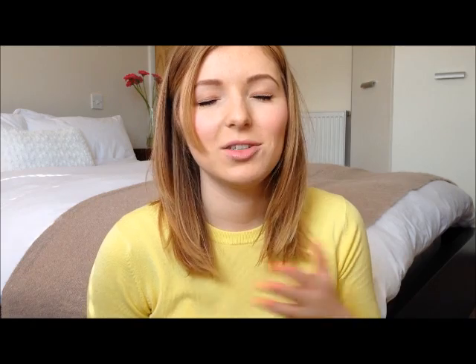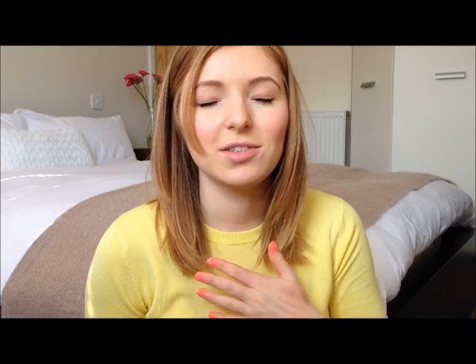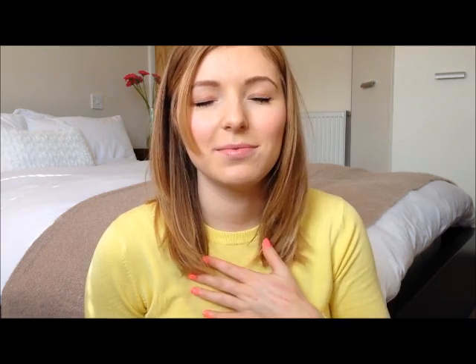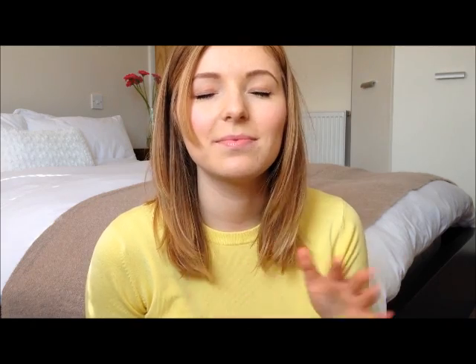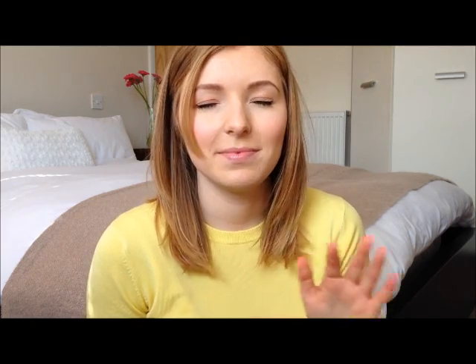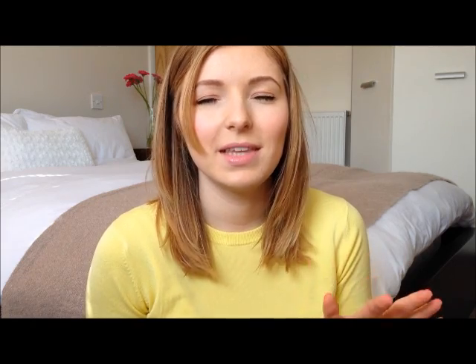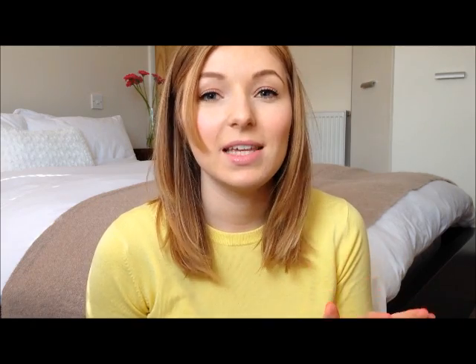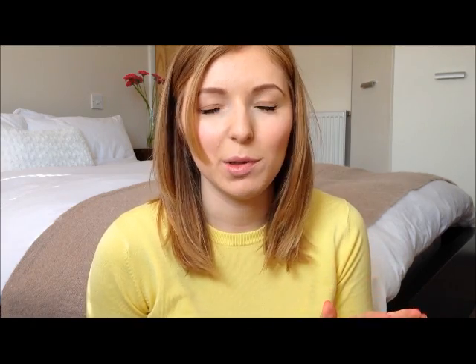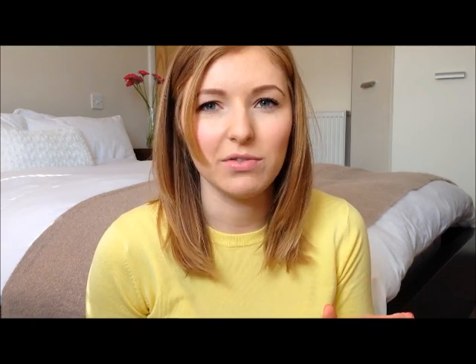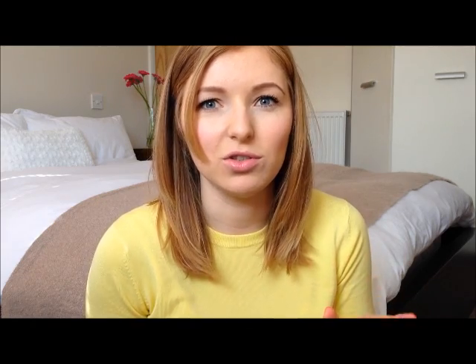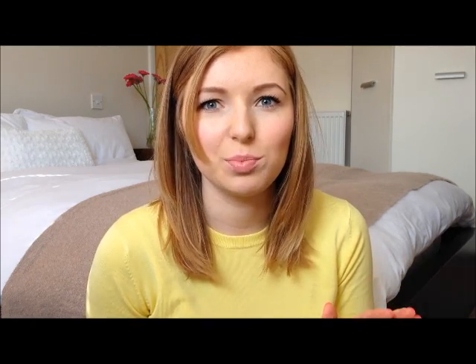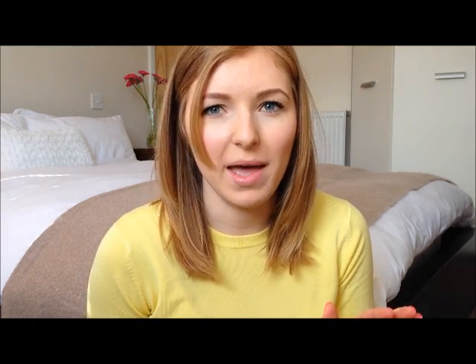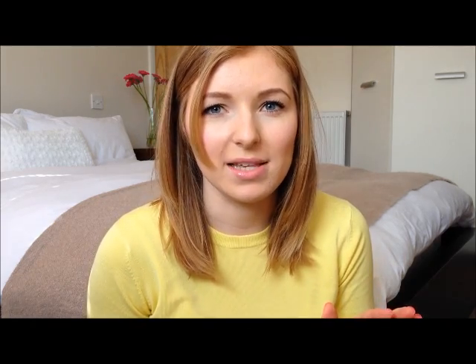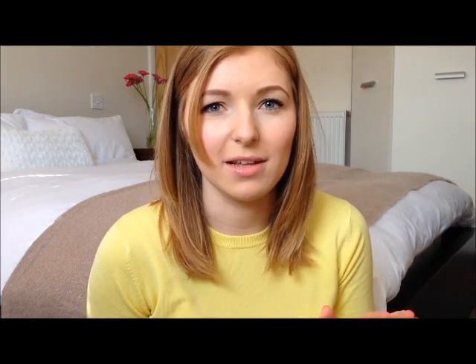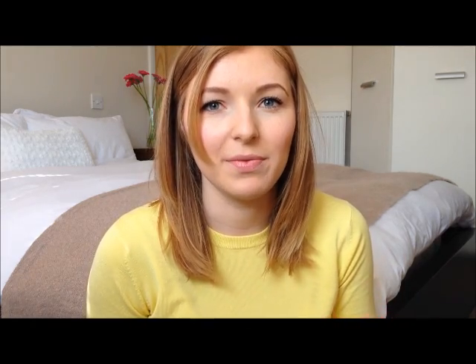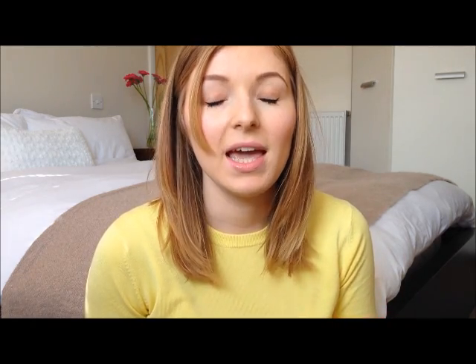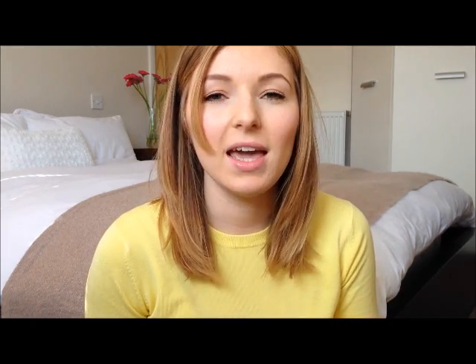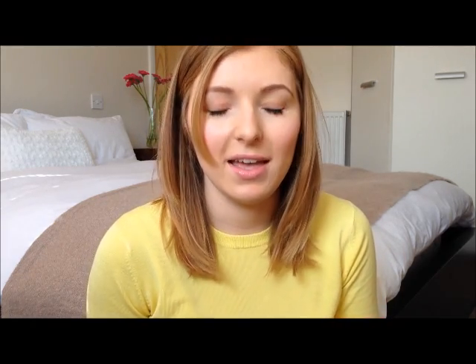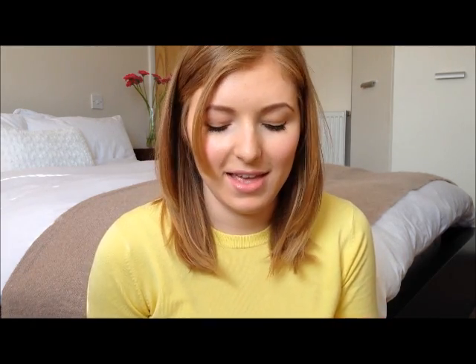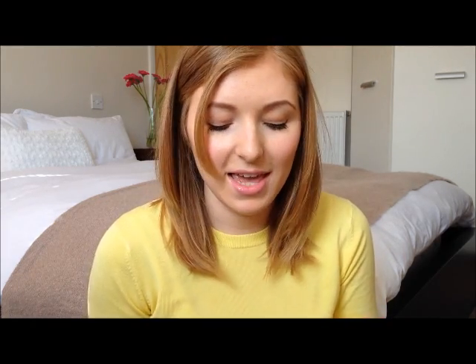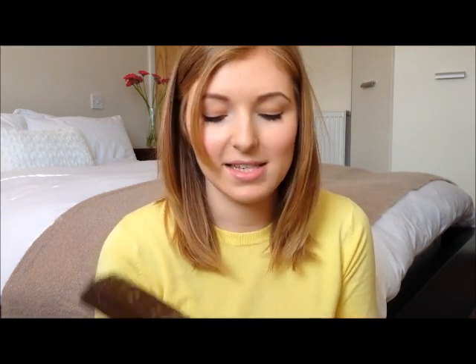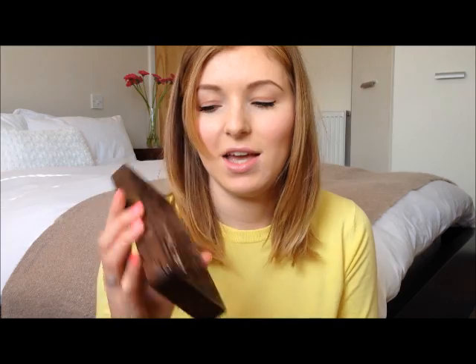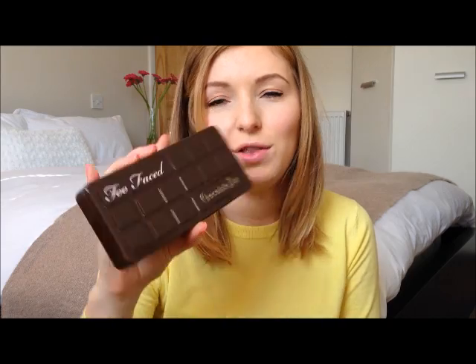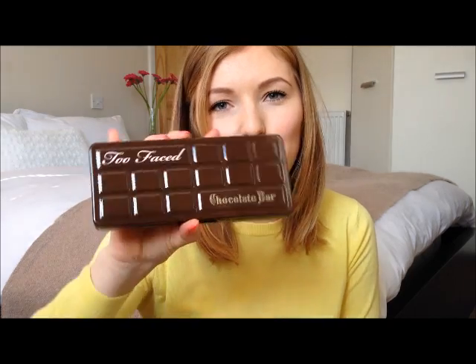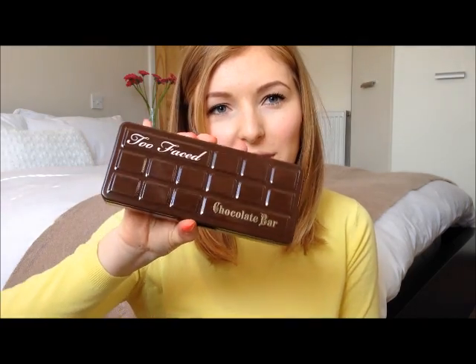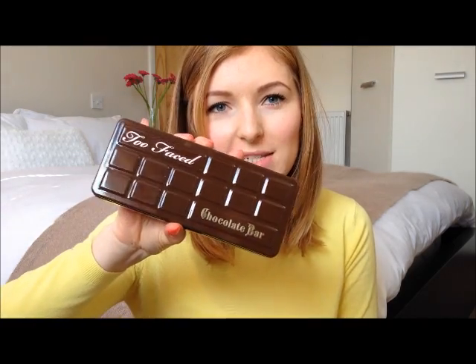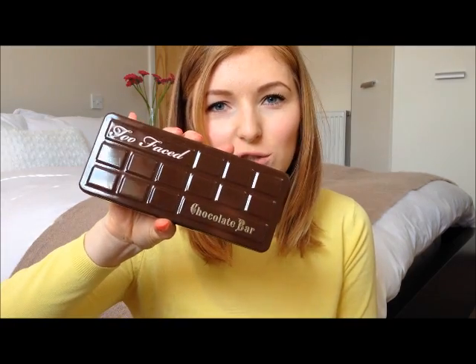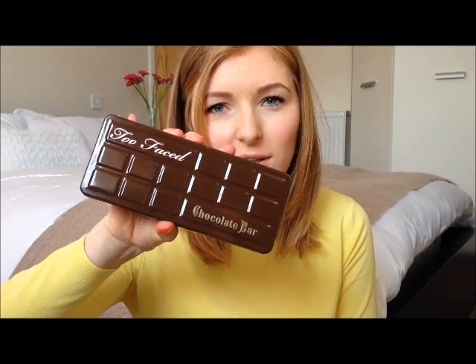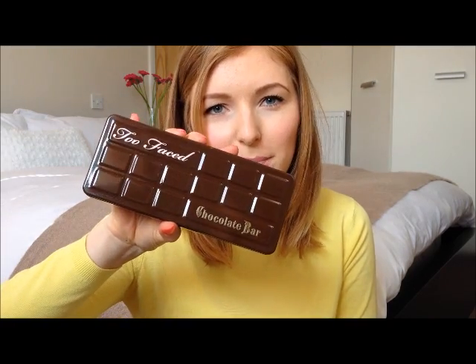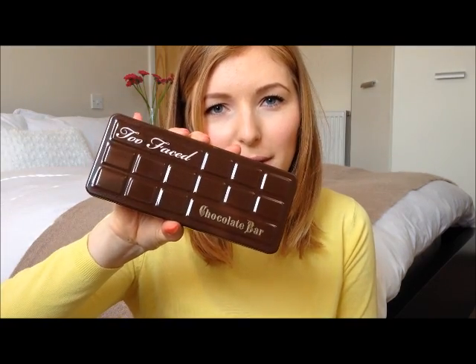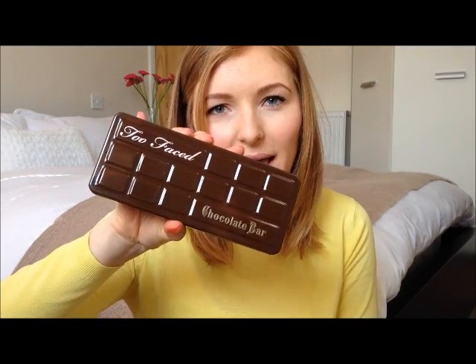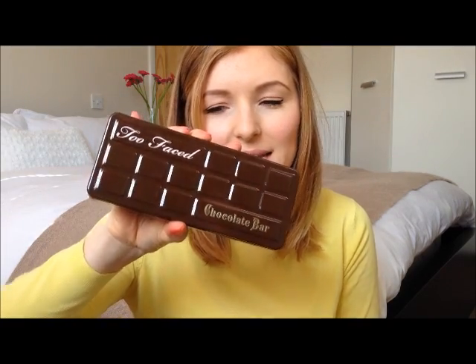It is the Too Faced Chocolate Bar Palette — just prepare yourself. It looks just like this. And the reason I keep smelling it is because, as the name would suggest, it smells of chocolate.